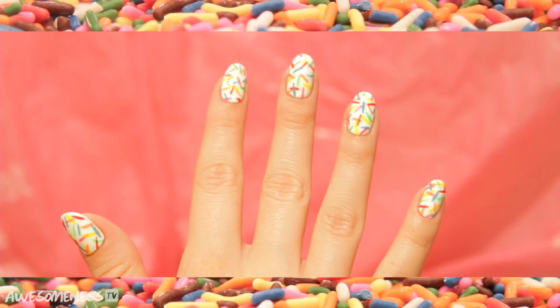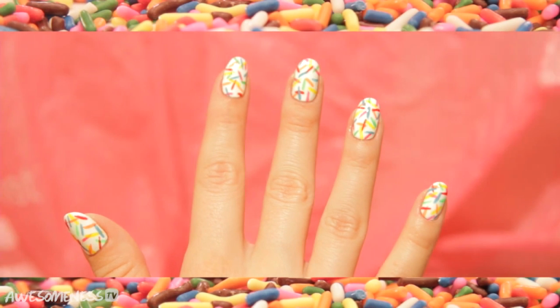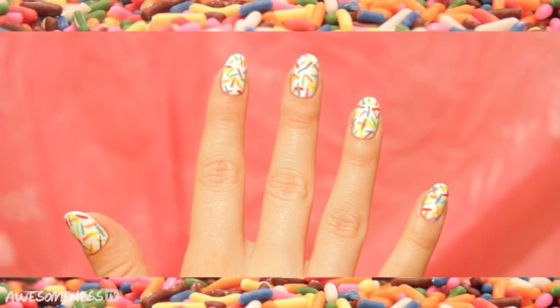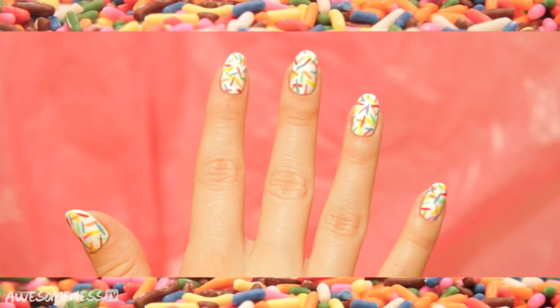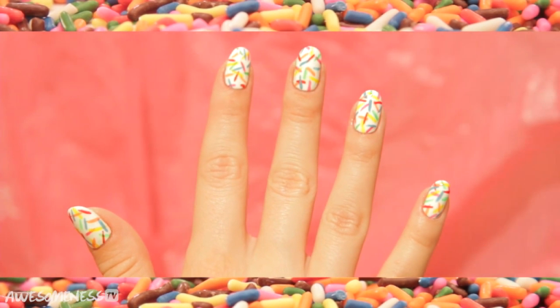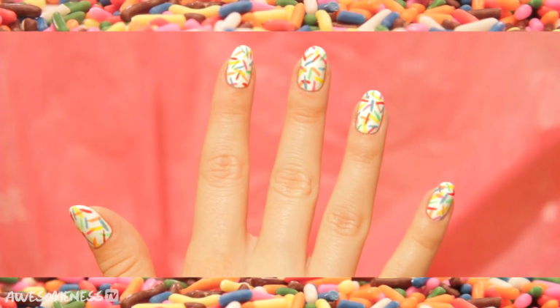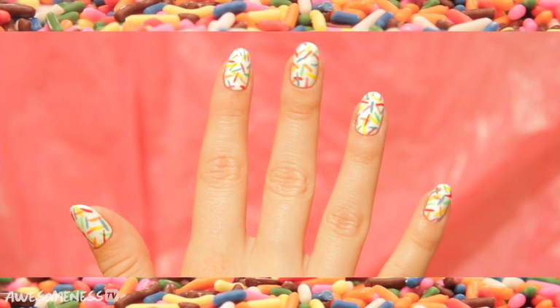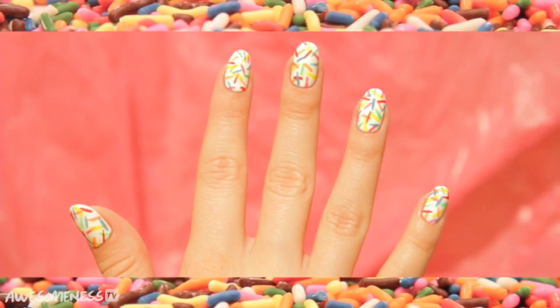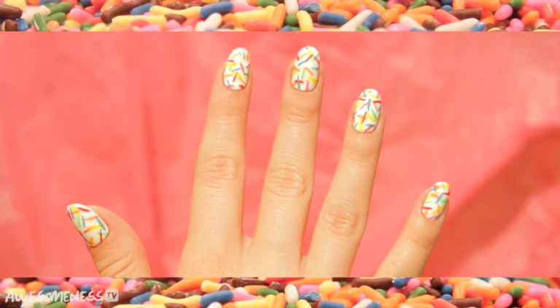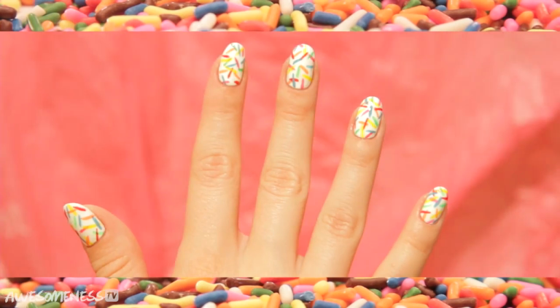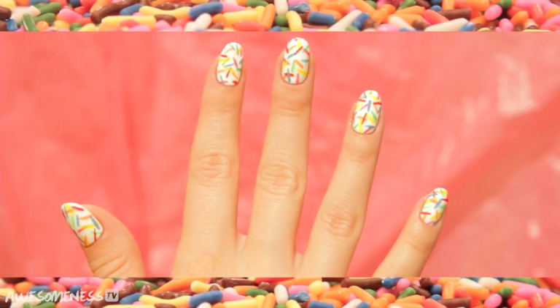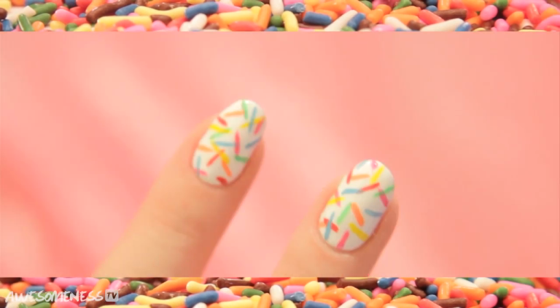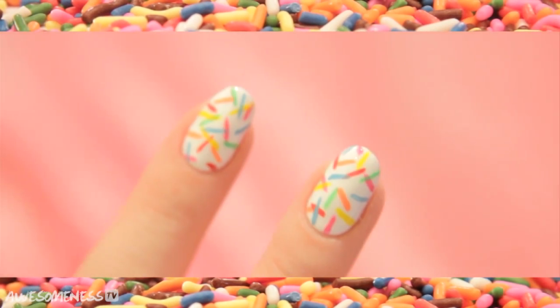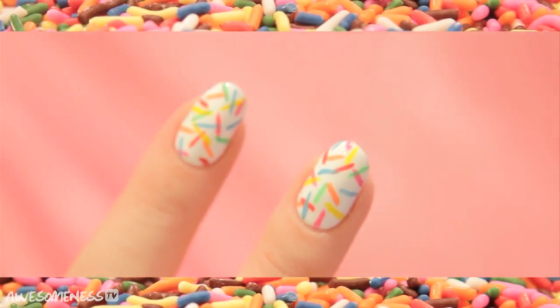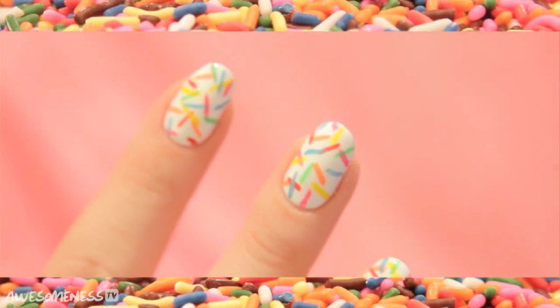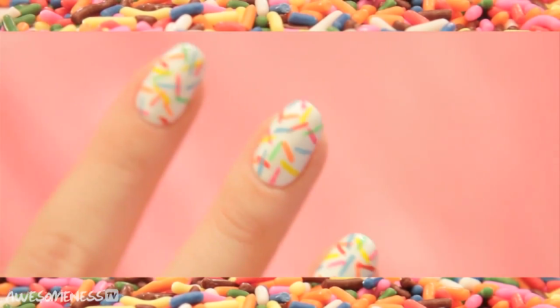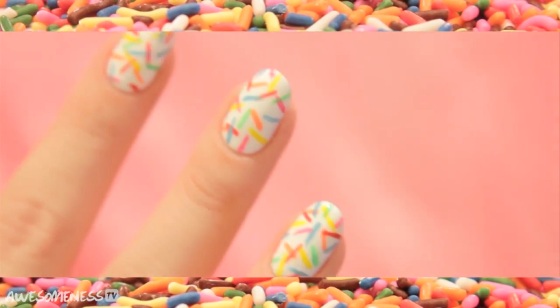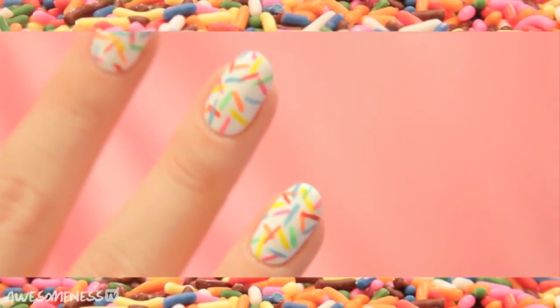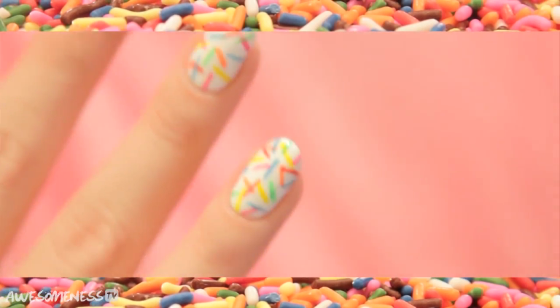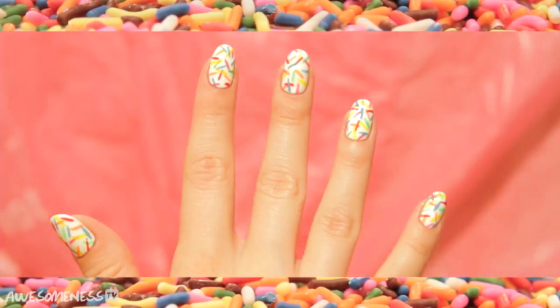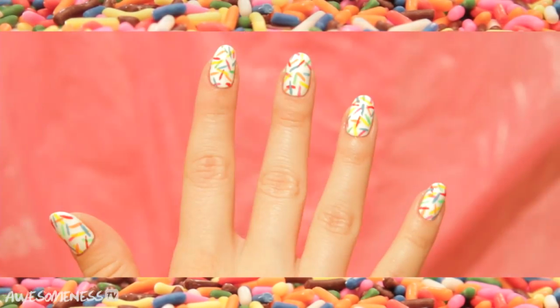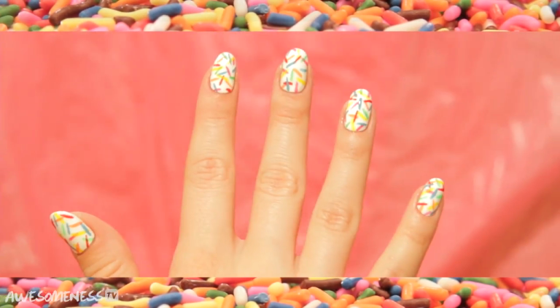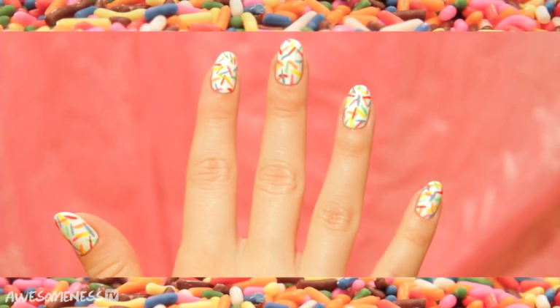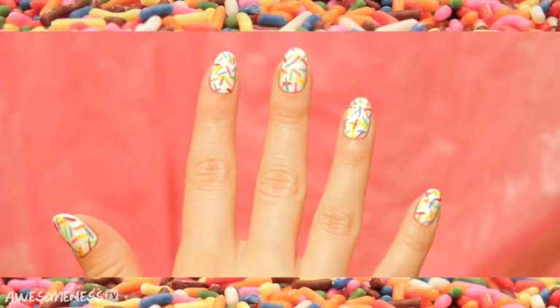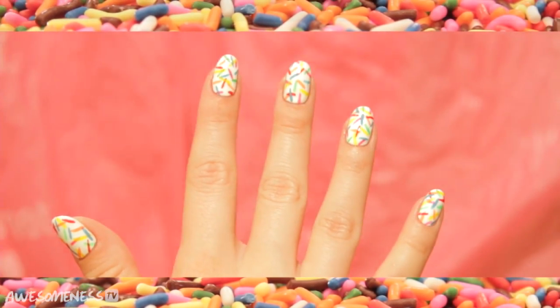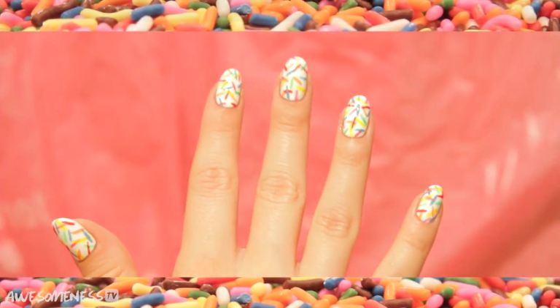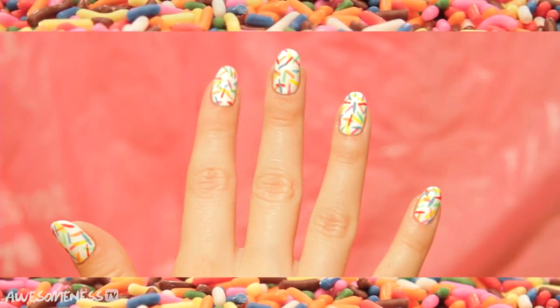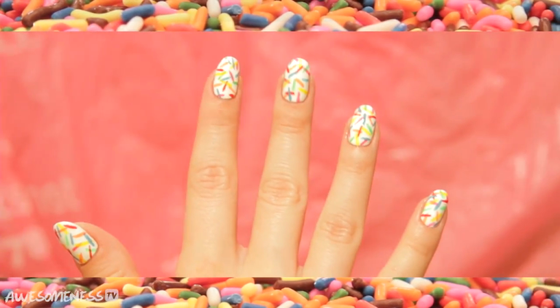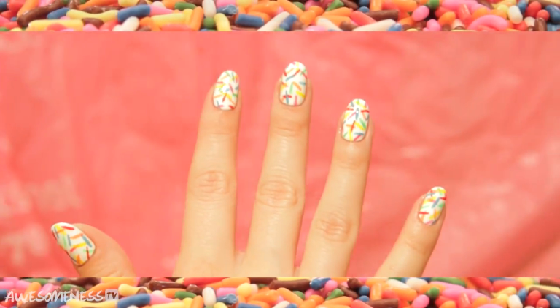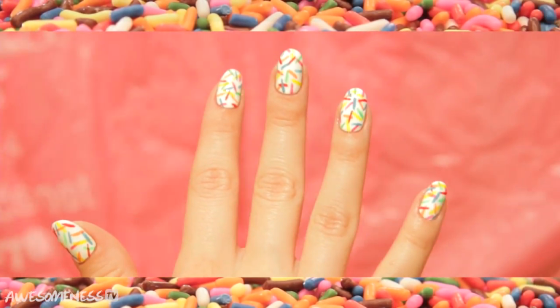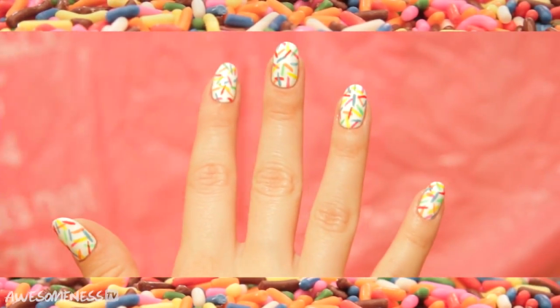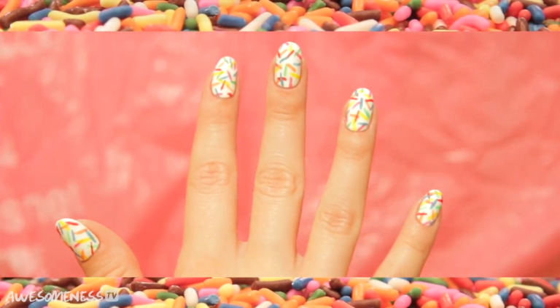Hey guys, welcome to today's tutorial. Today's the Fabulous Sprinkled Nails.